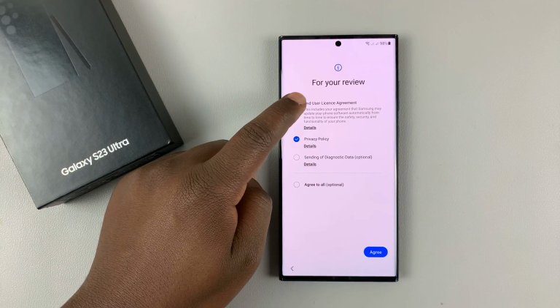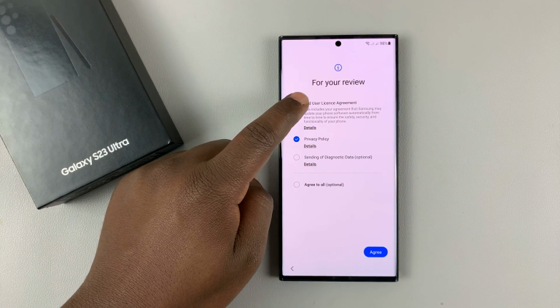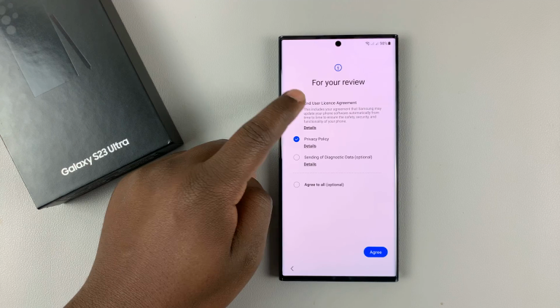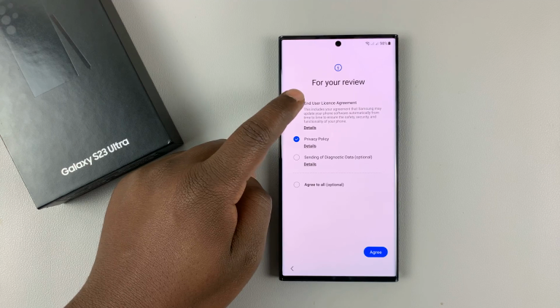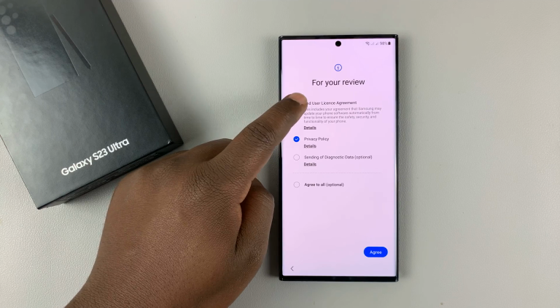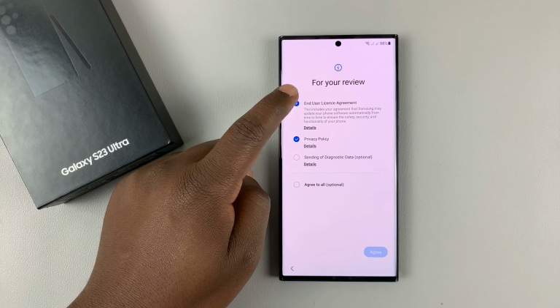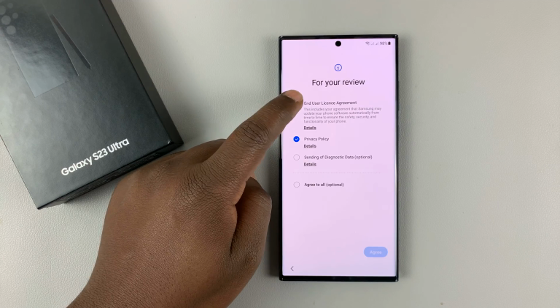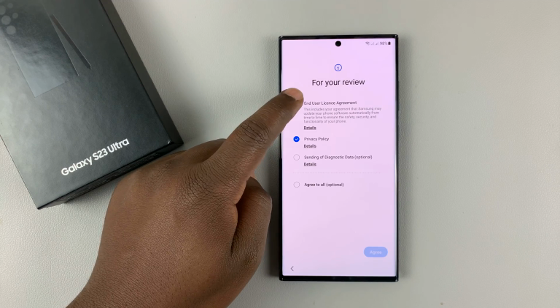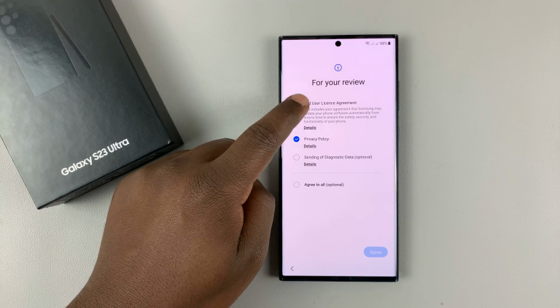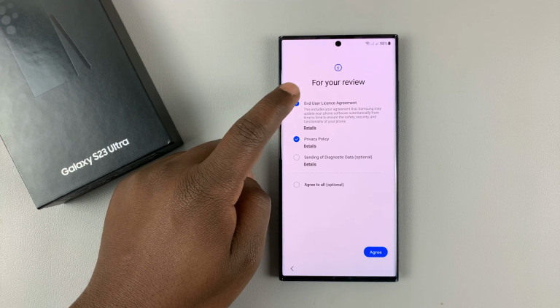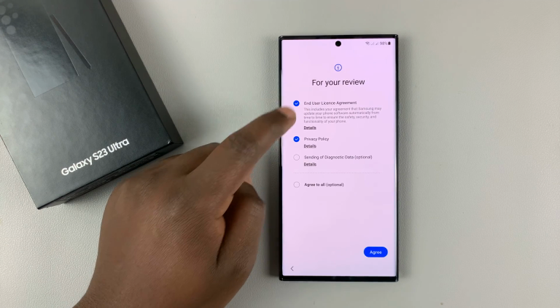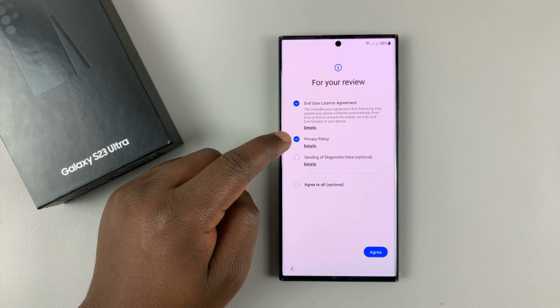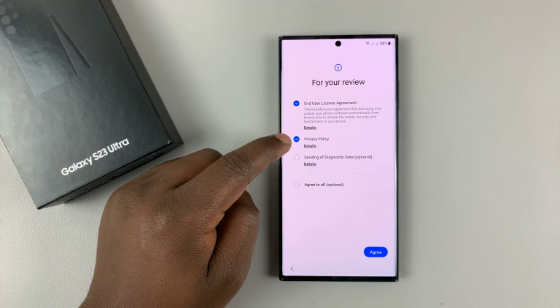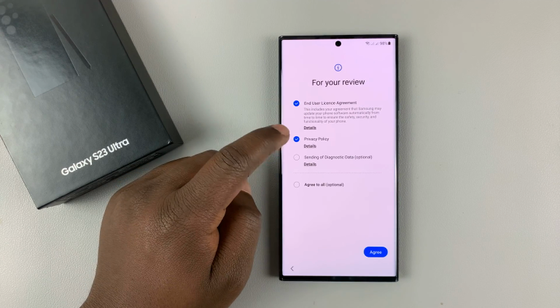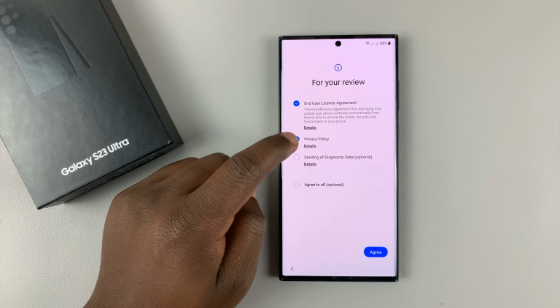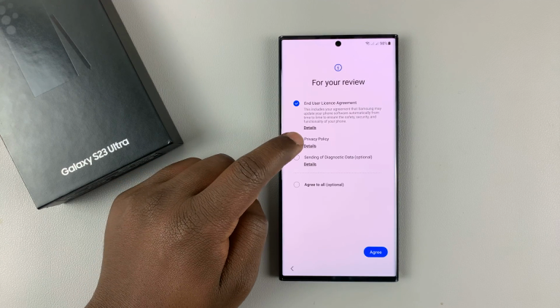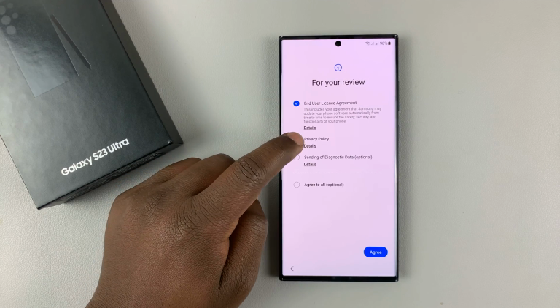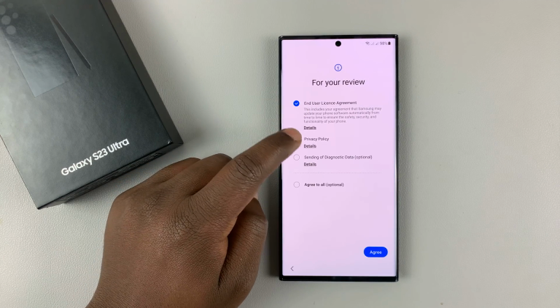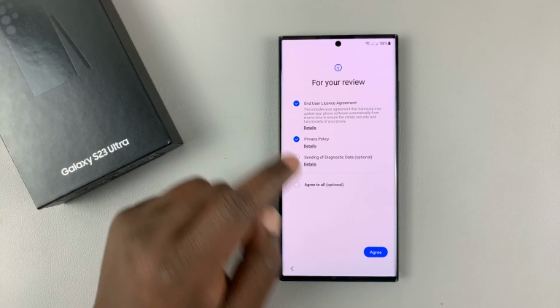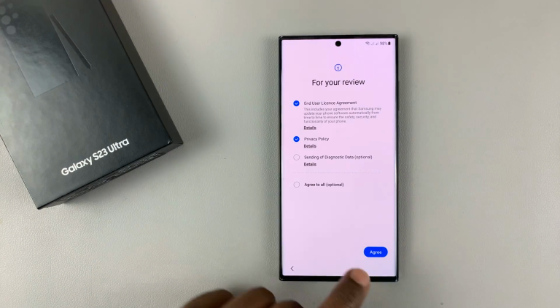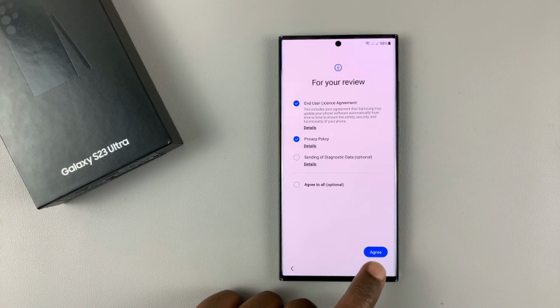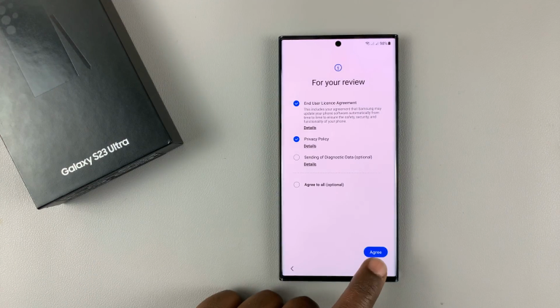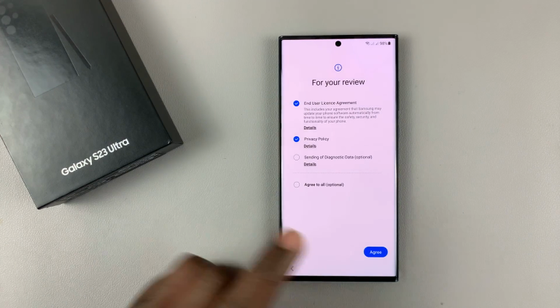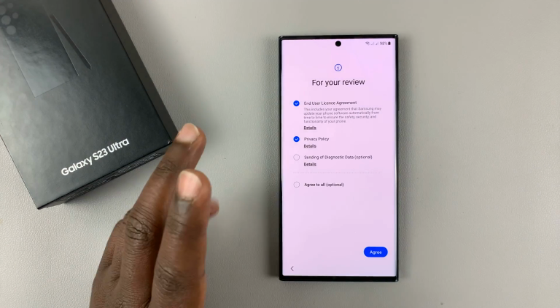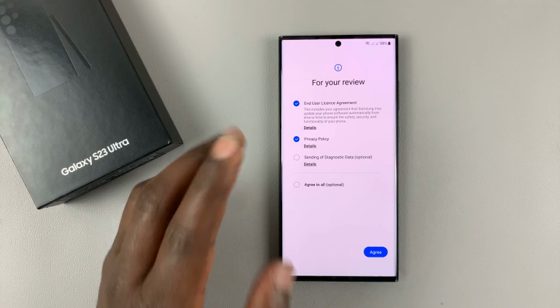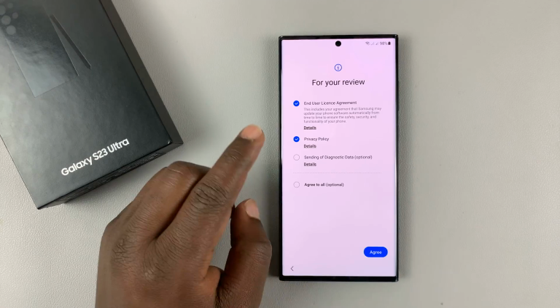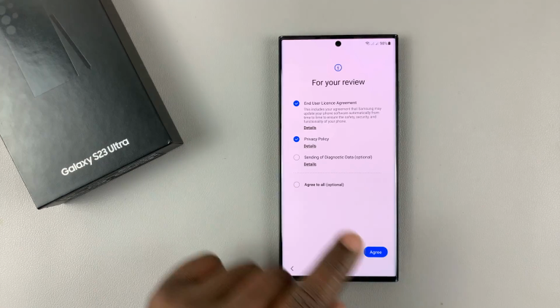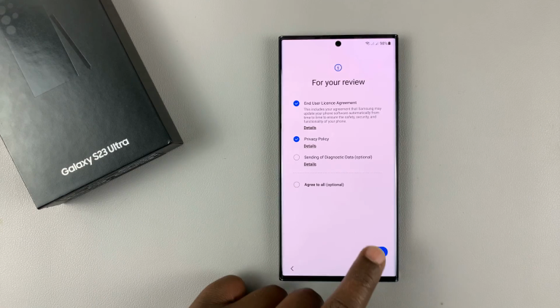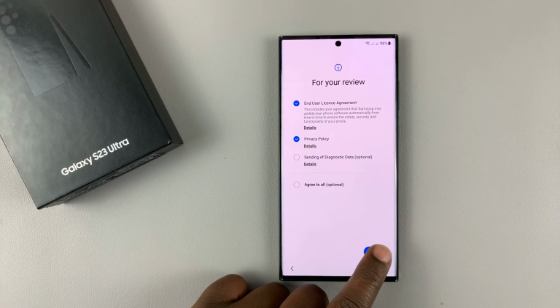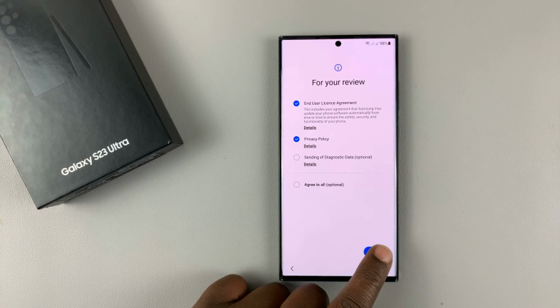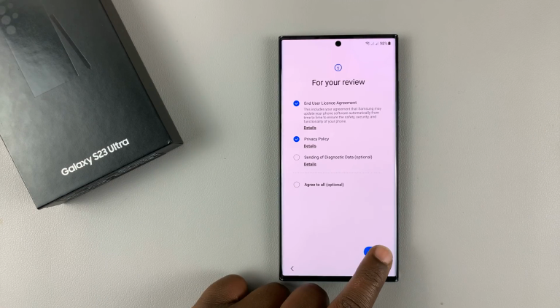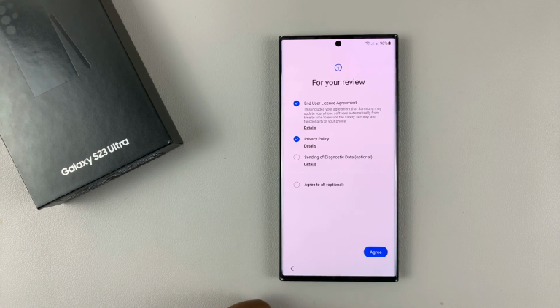You need to agree to the end-user license agreement and the privacy policy at the minimum, and then tap on Agree.